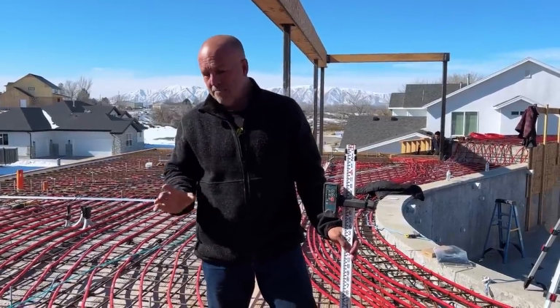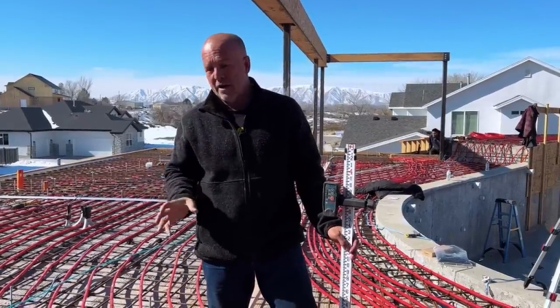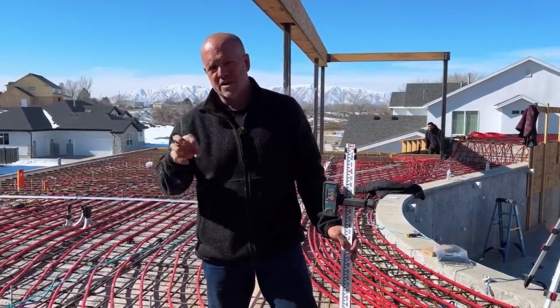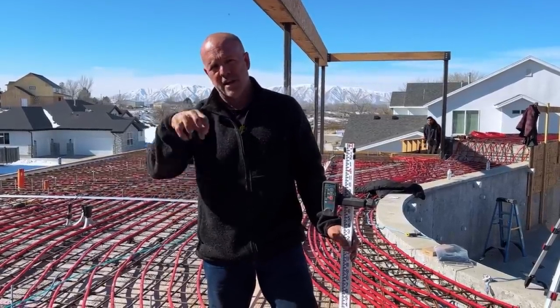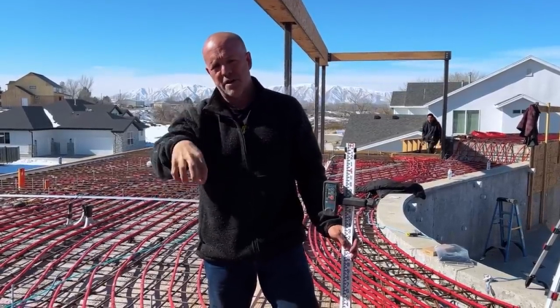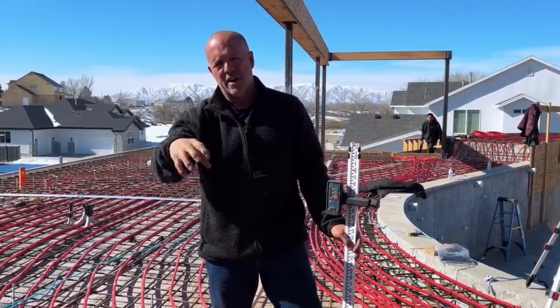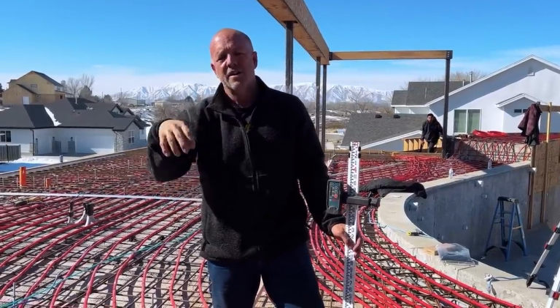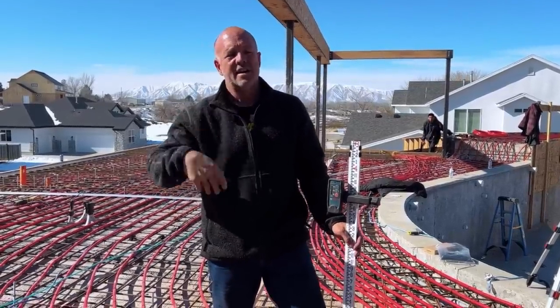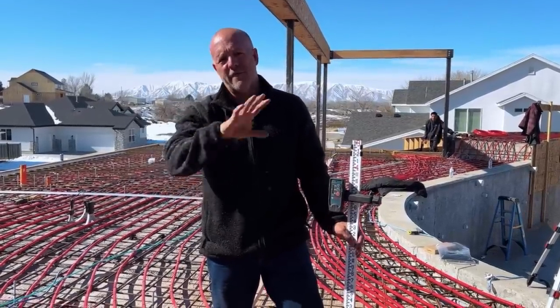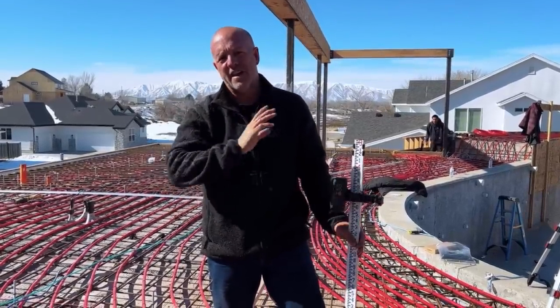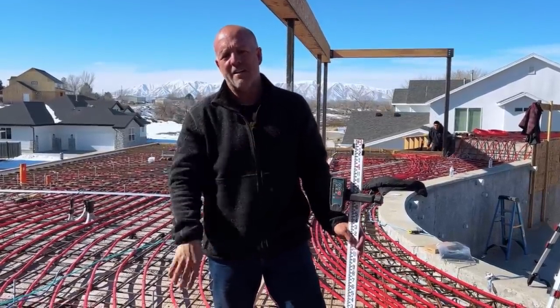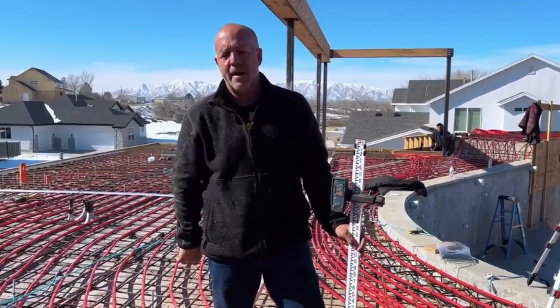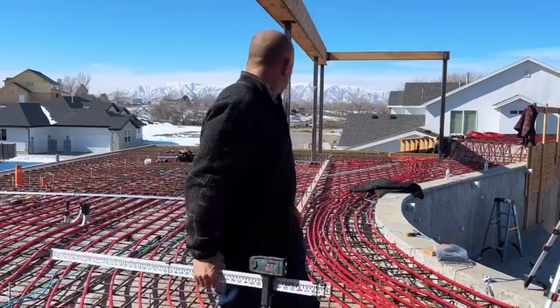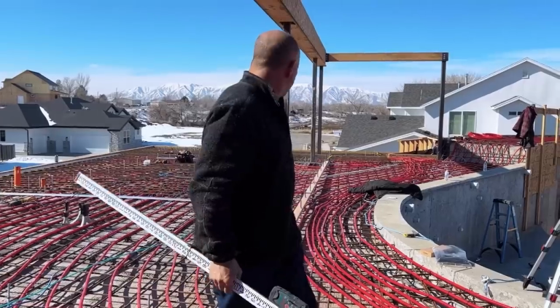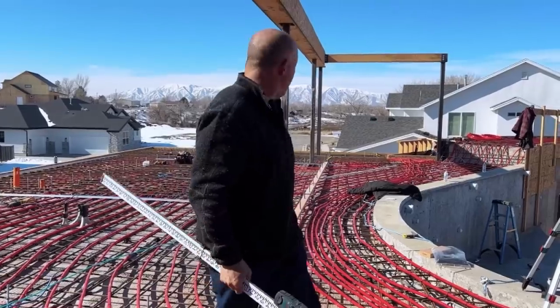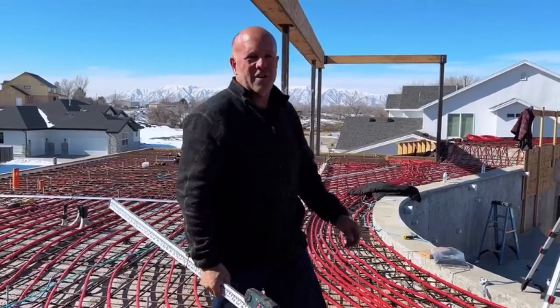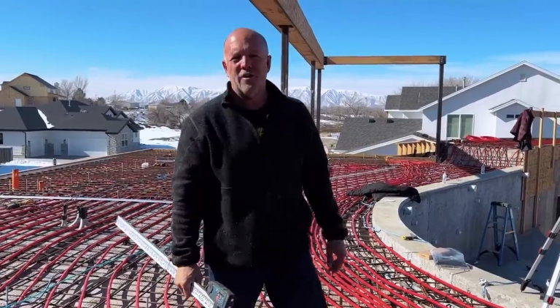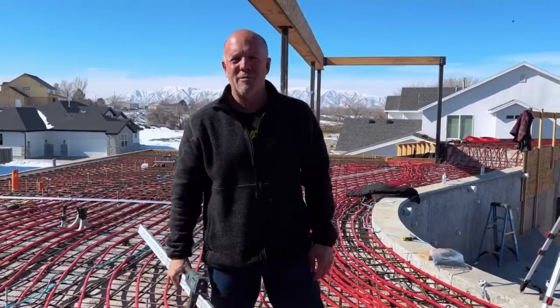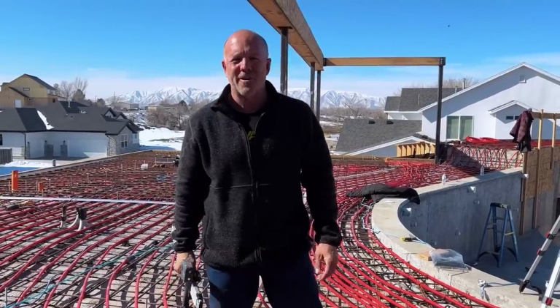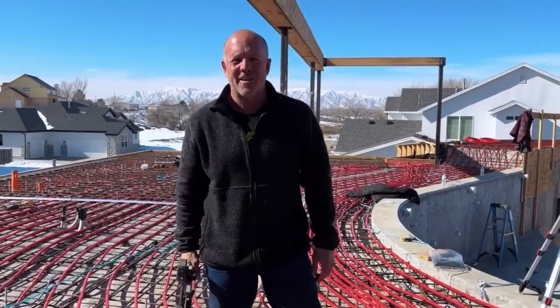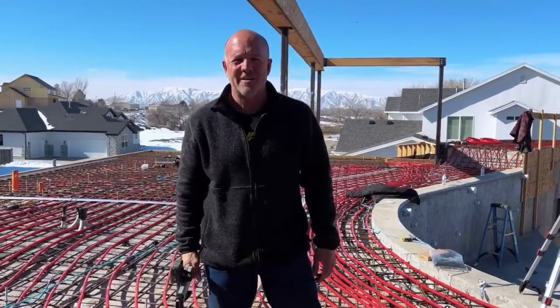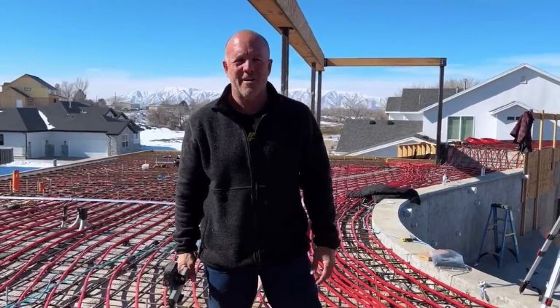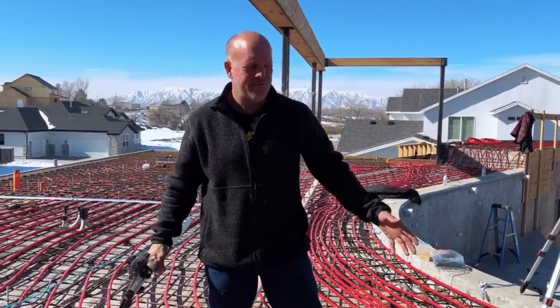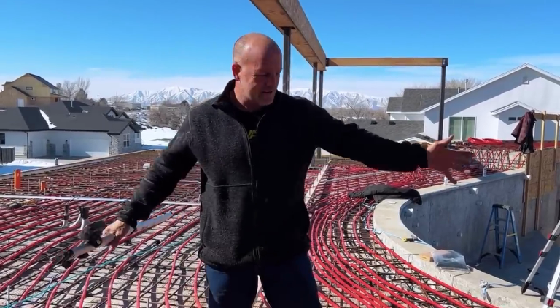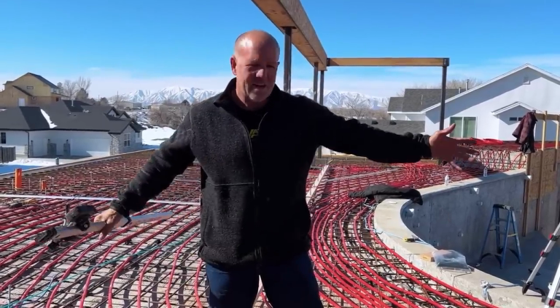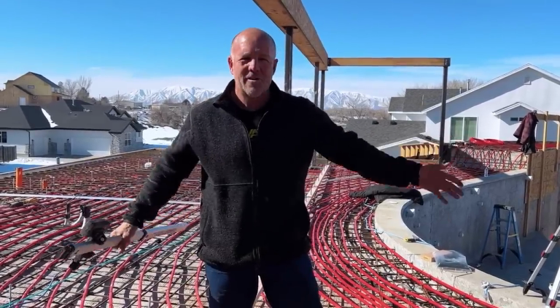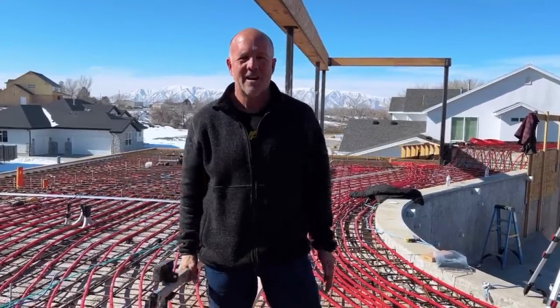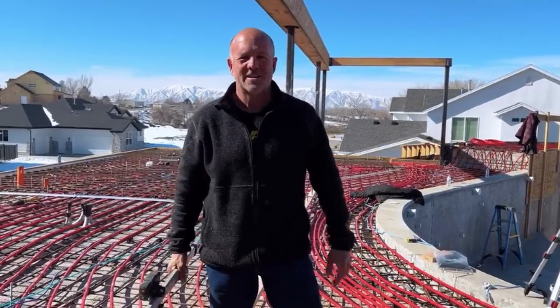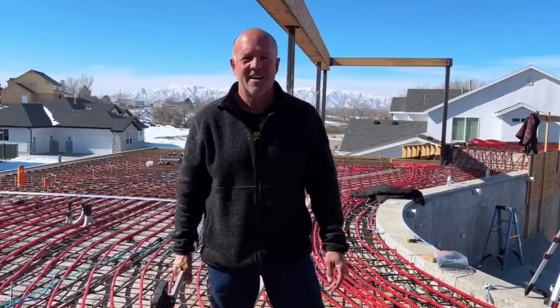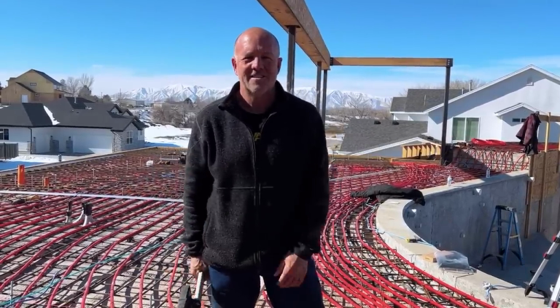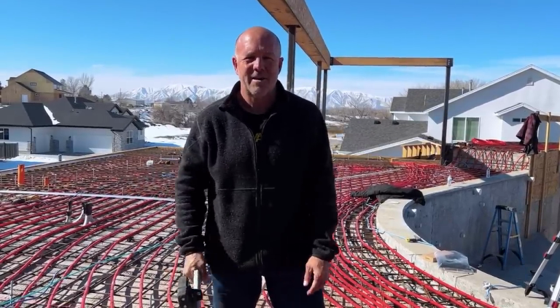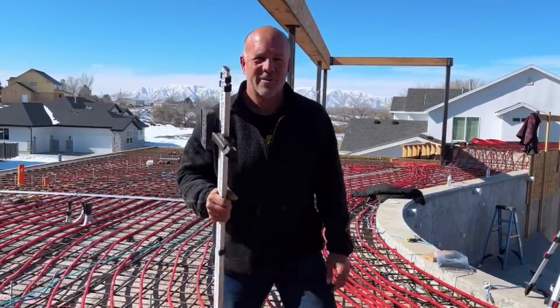We're still going to put a grill to keep everything out of the pipe. We got a lot more to do - we're pouring concrete tomorrow. This is a ton of work. I'm excited. Let's get back to work.